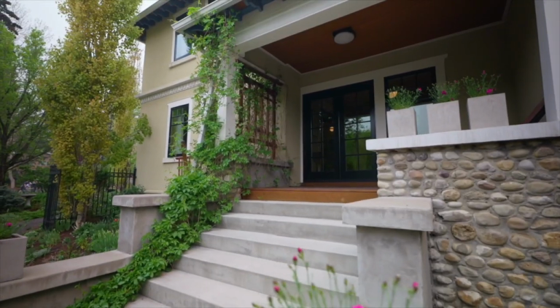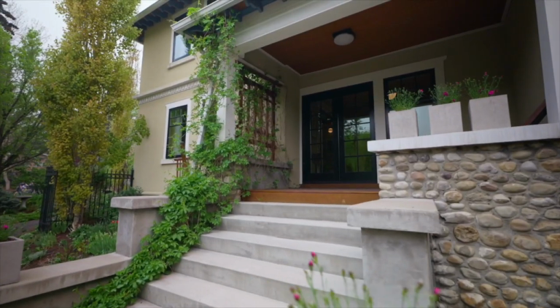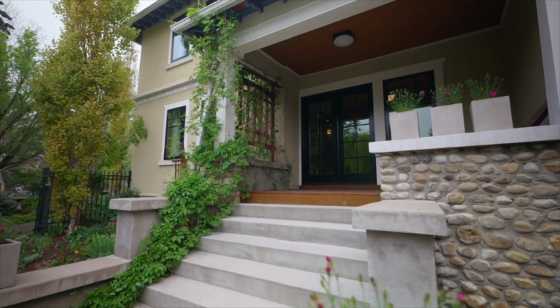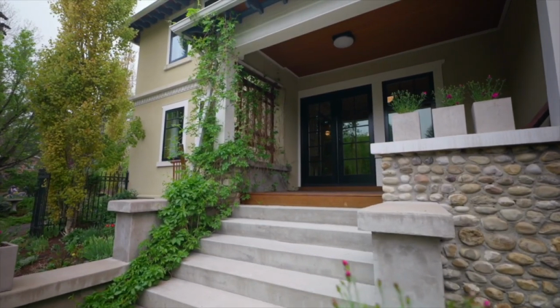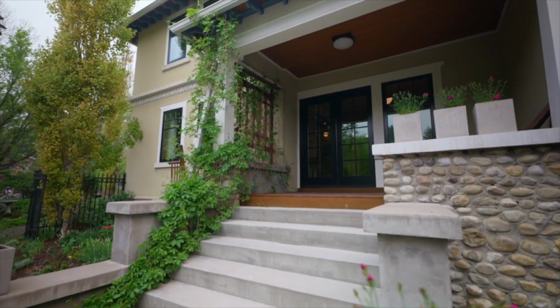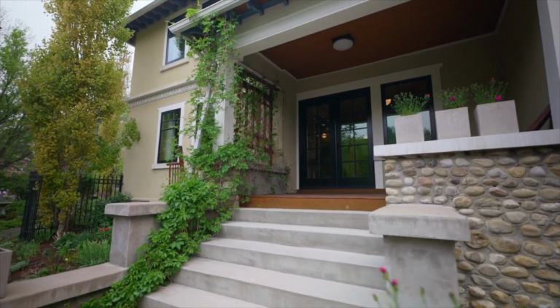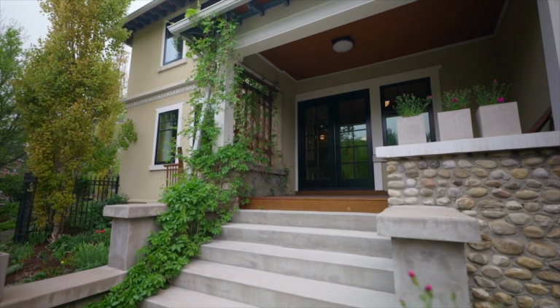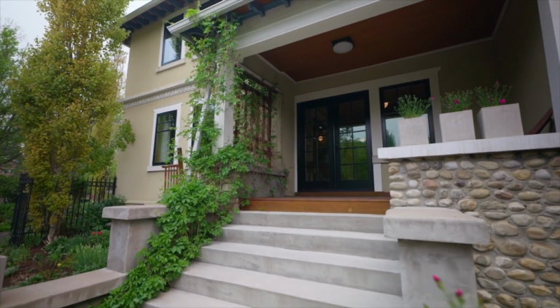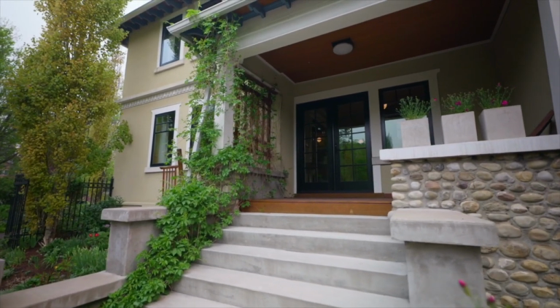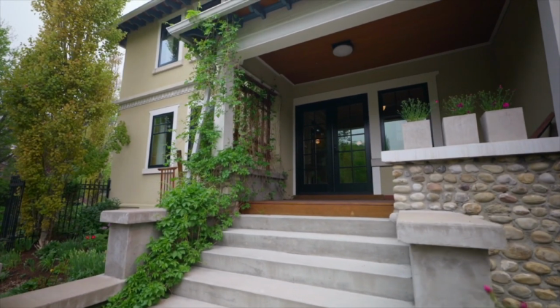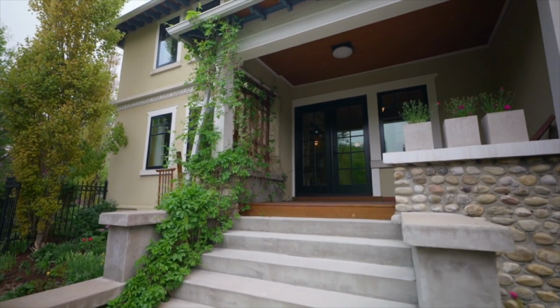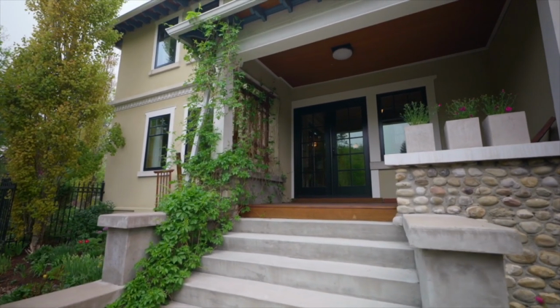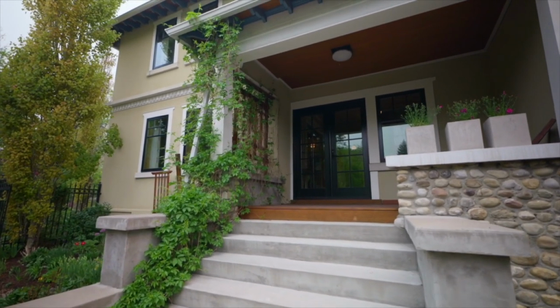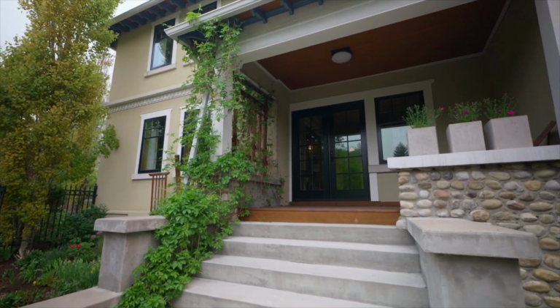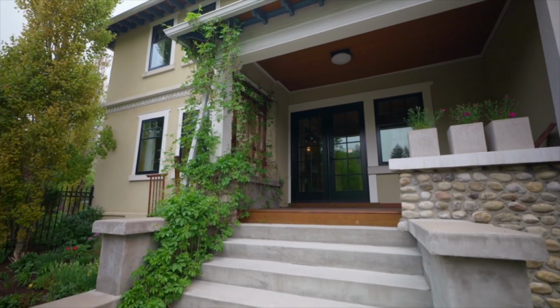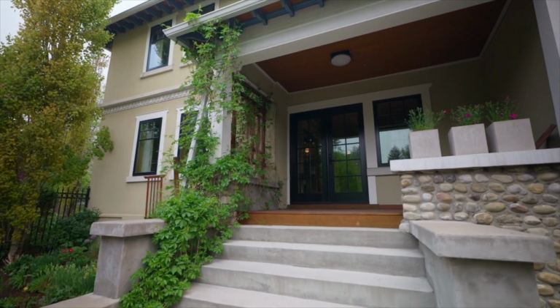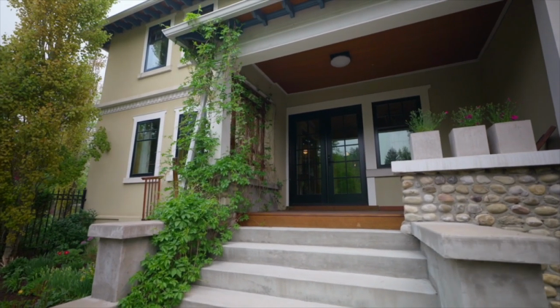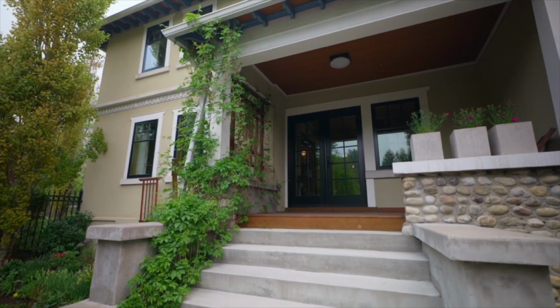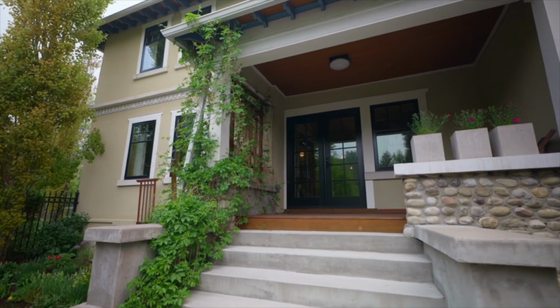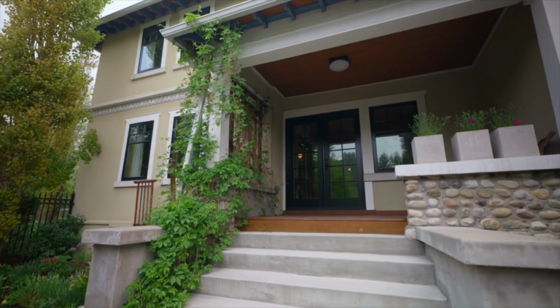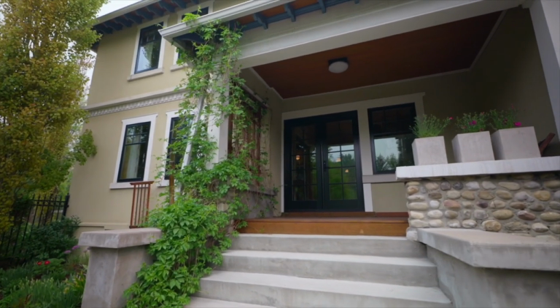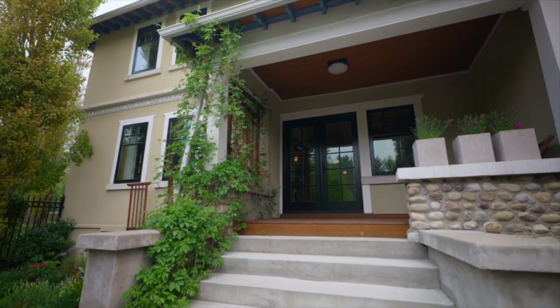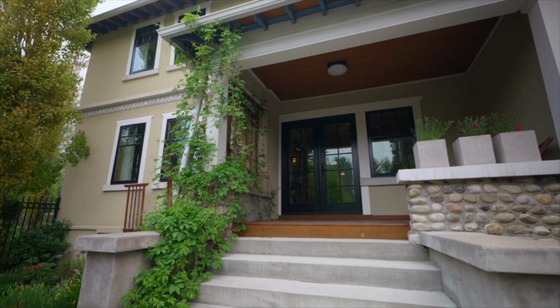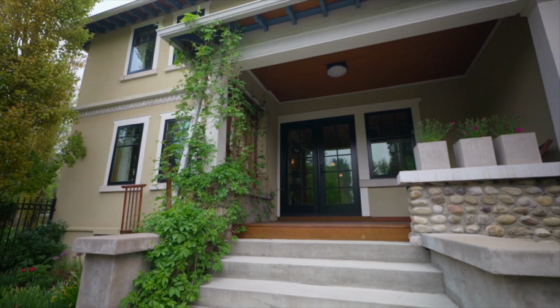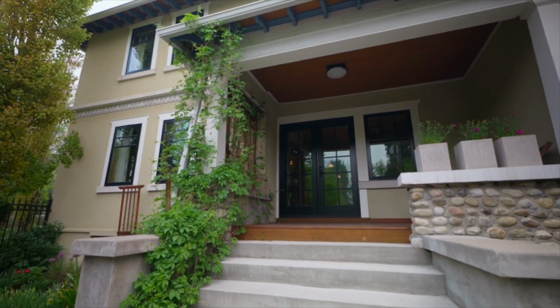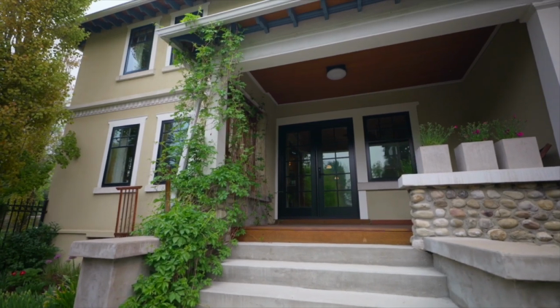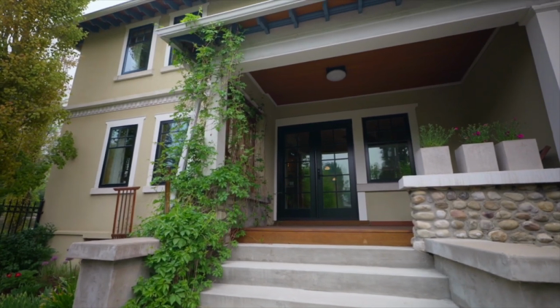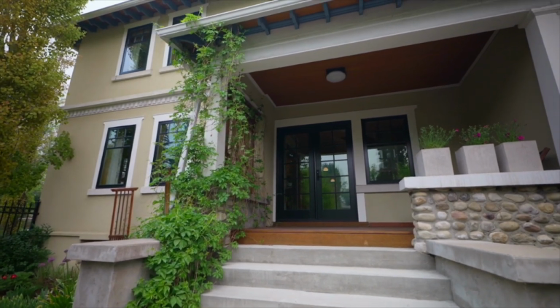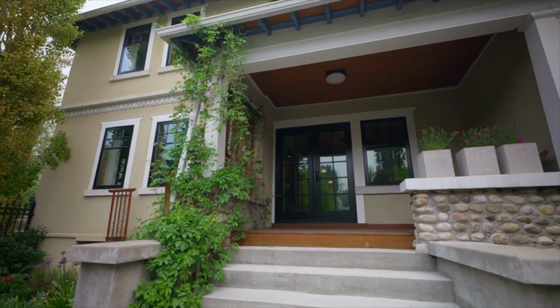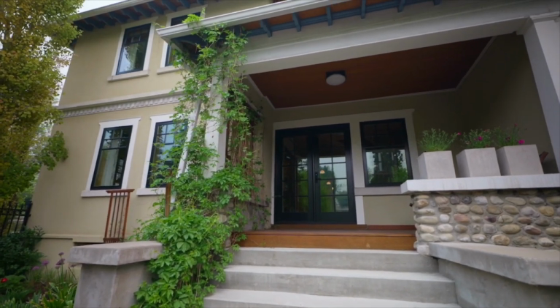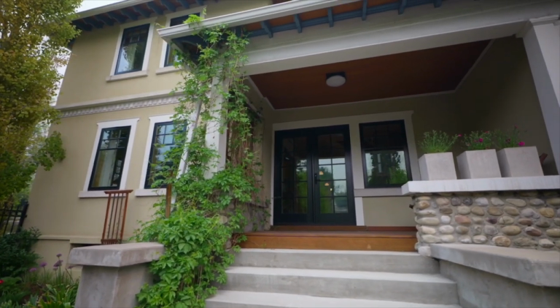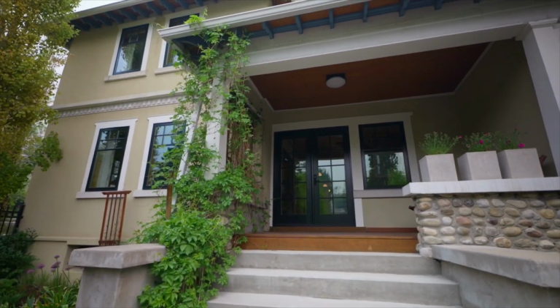Look at this hidden front door — it's so beautiful with these wrought iron gates. It's like a hidden entranceway.